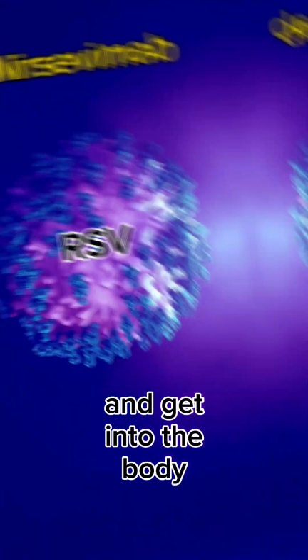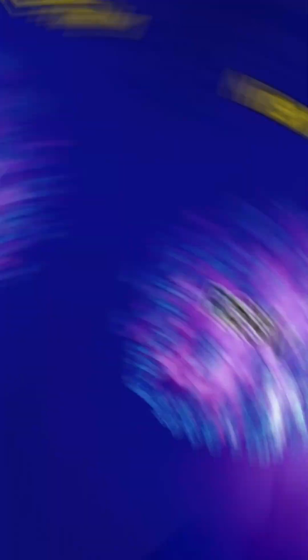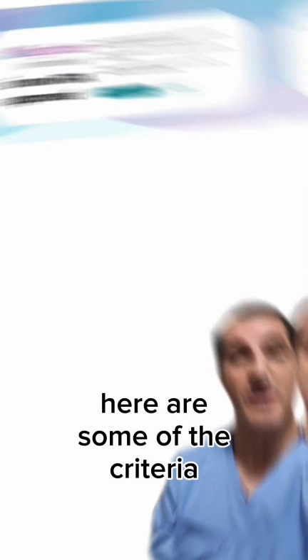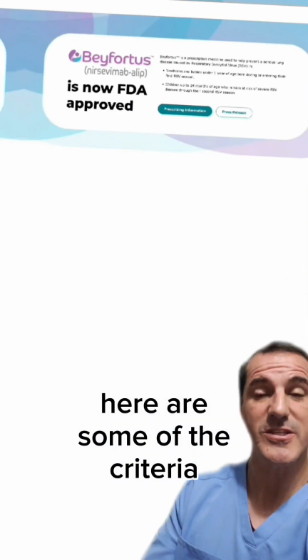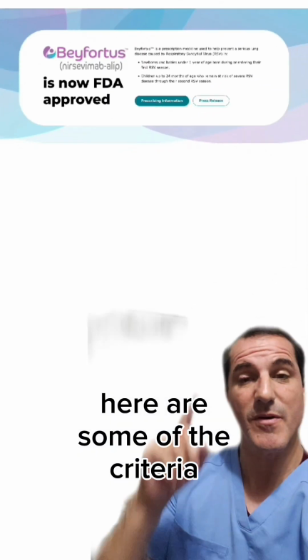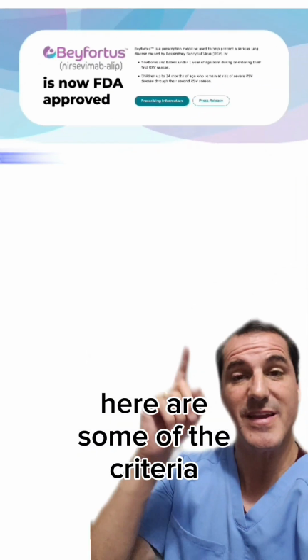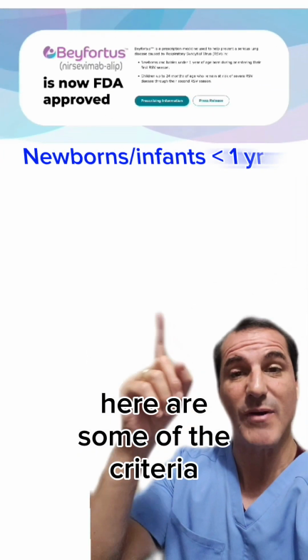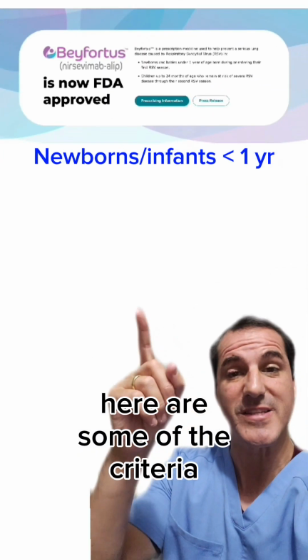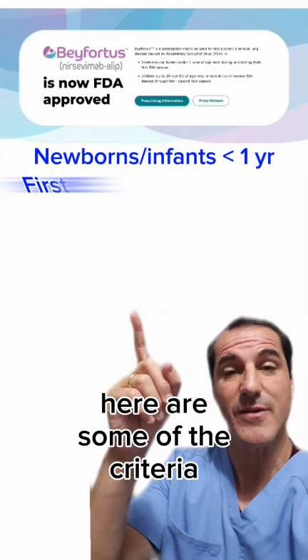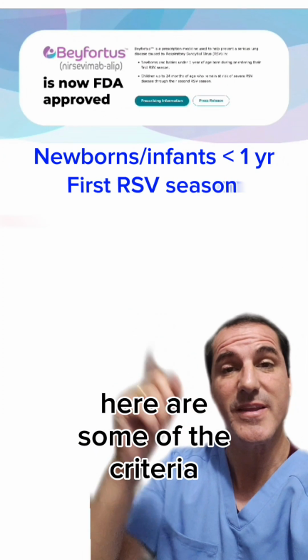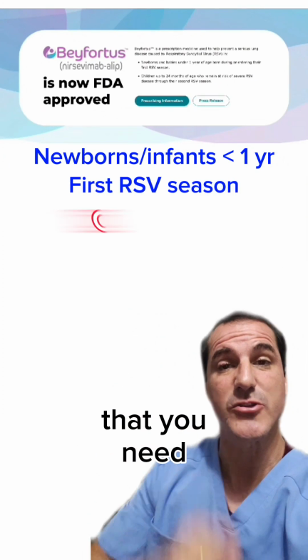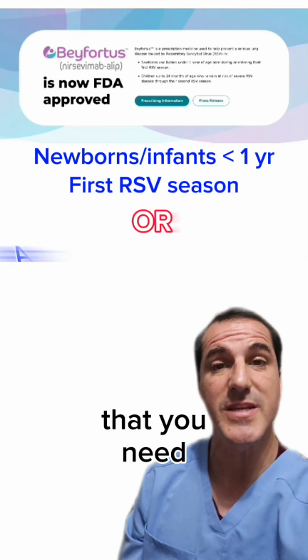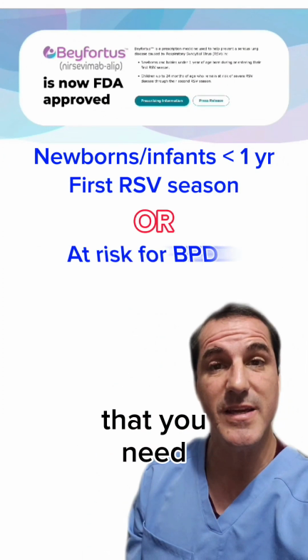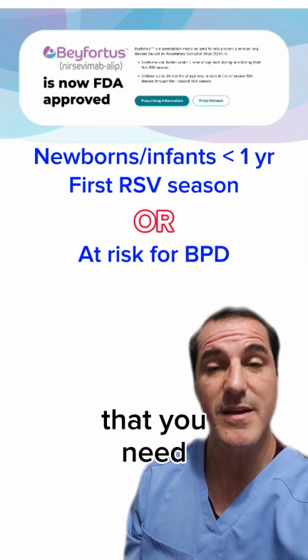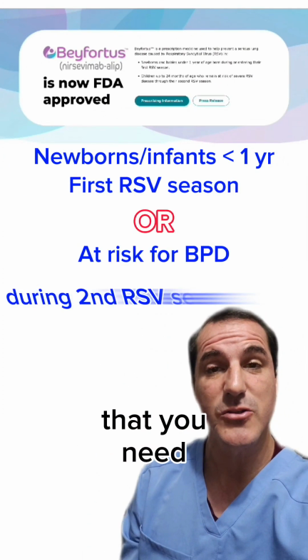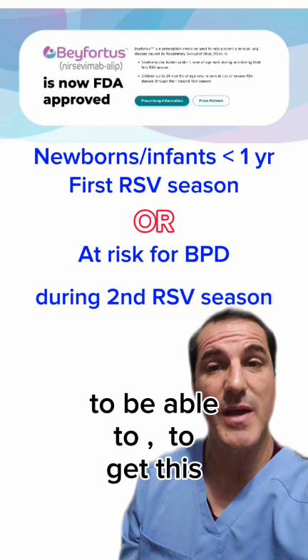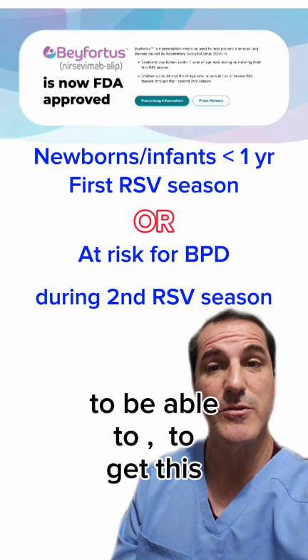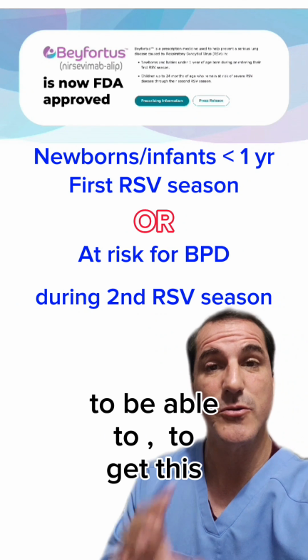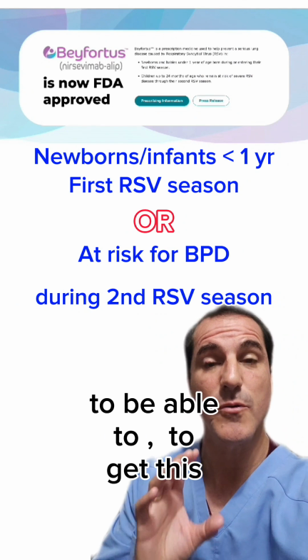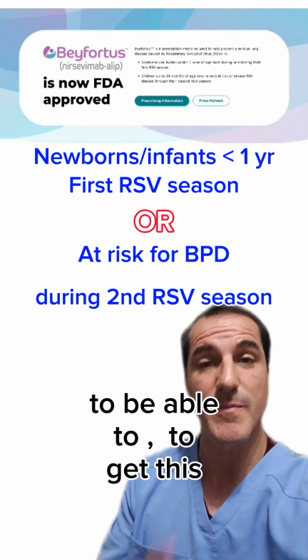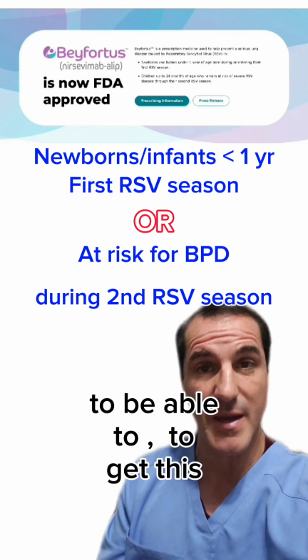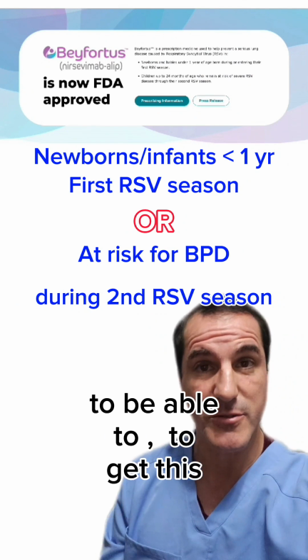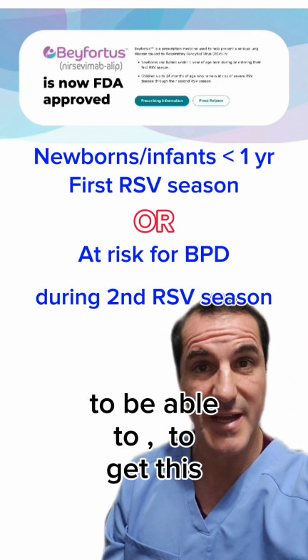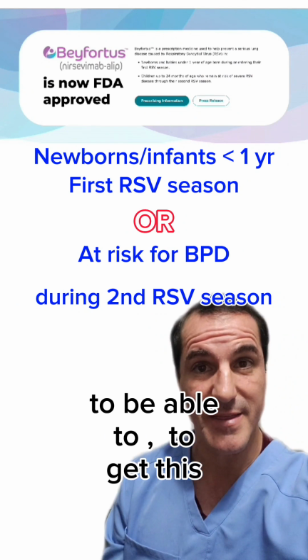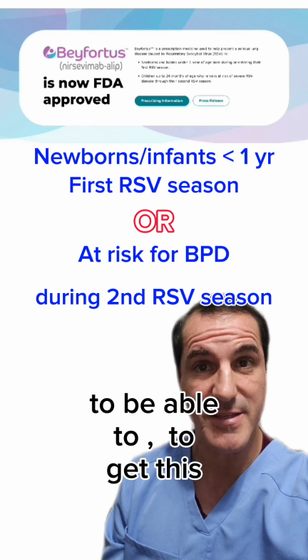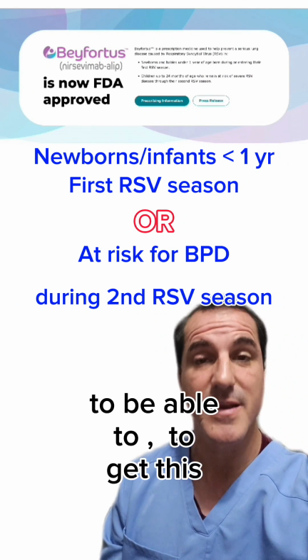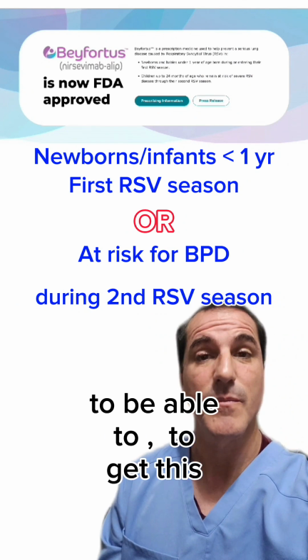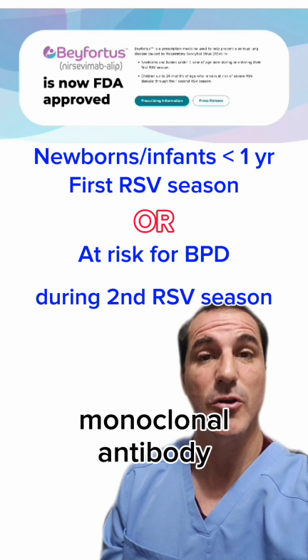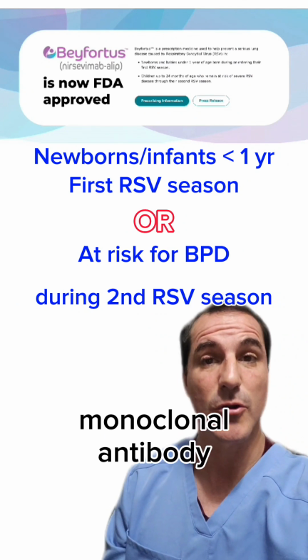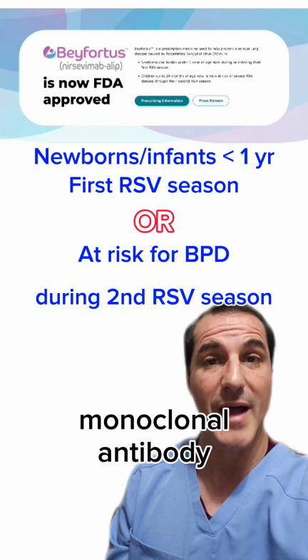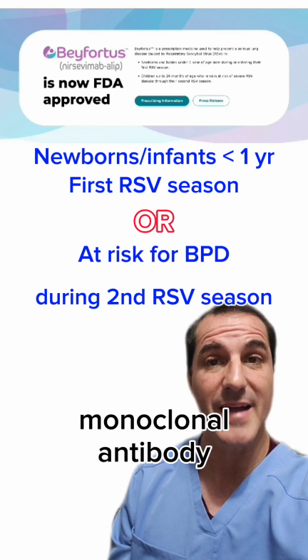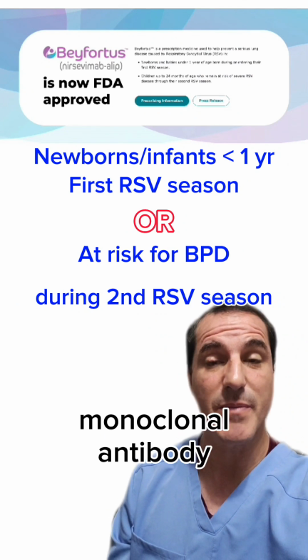Here are some of the criteria that you need to be able to get this monoclonal antibody.